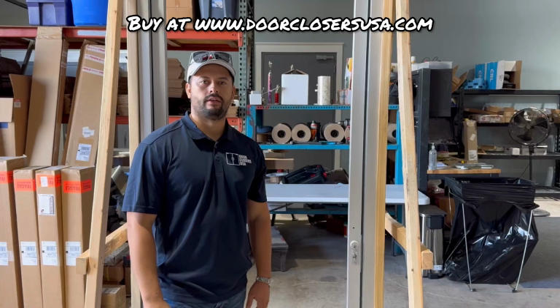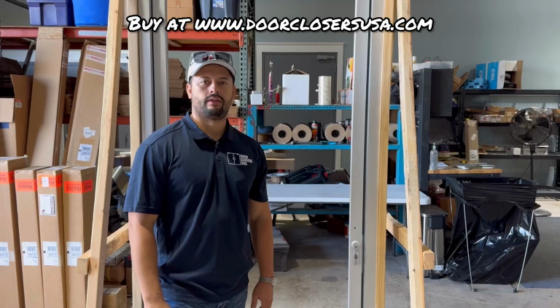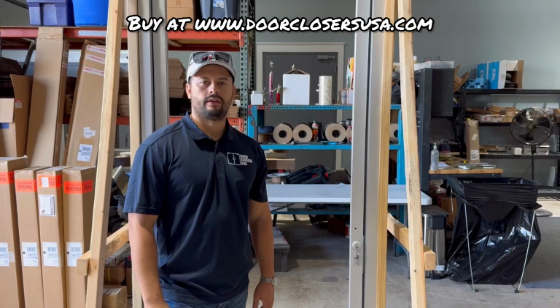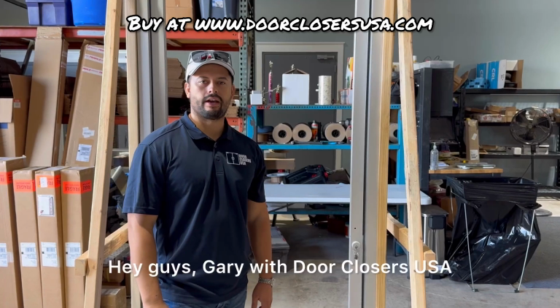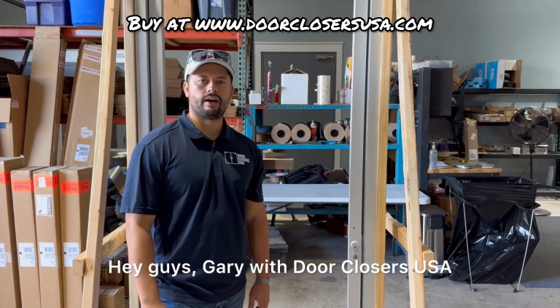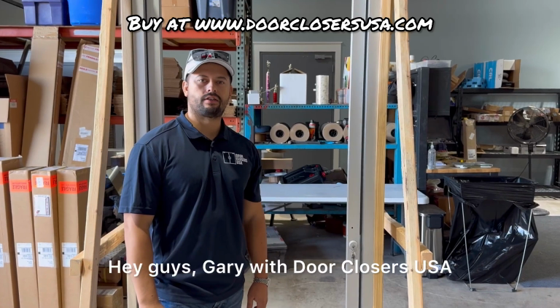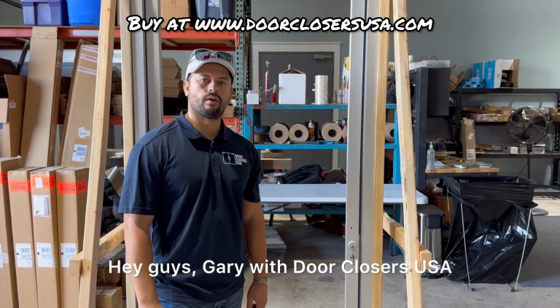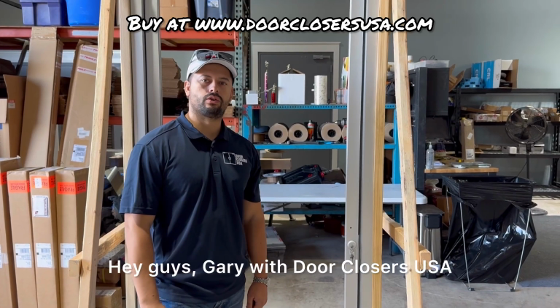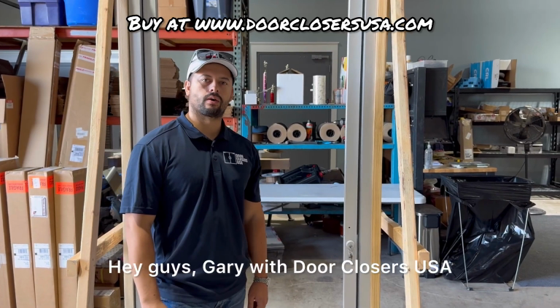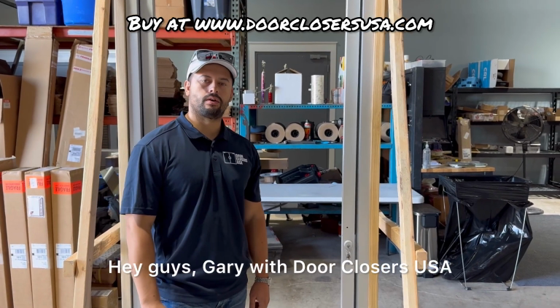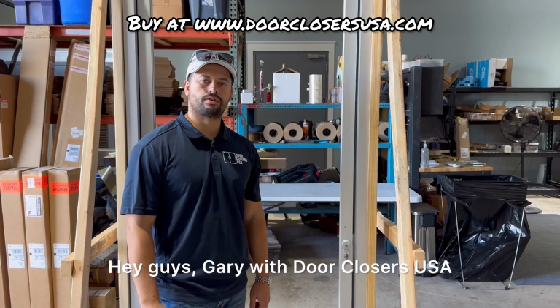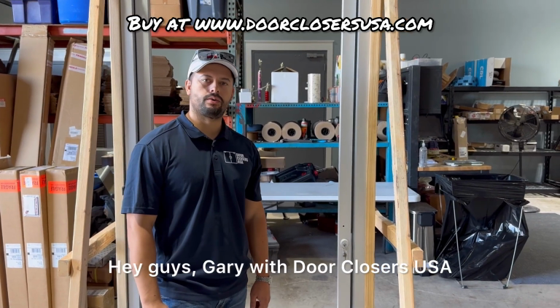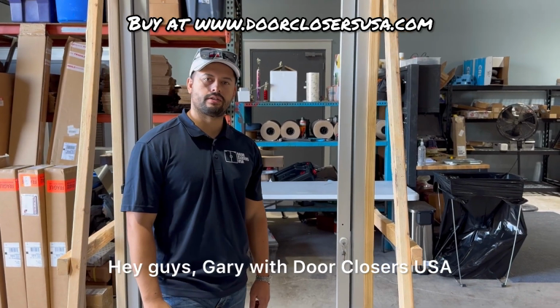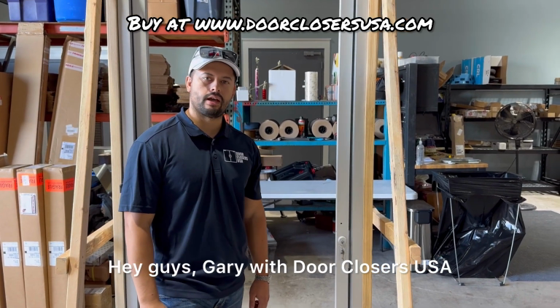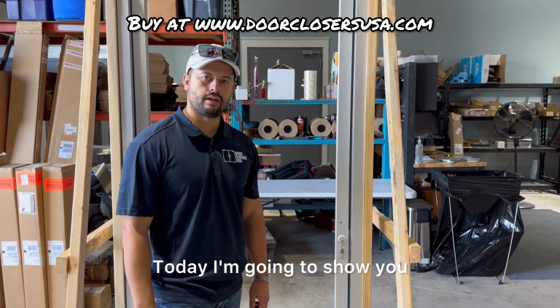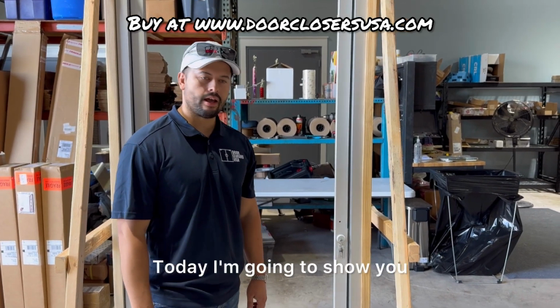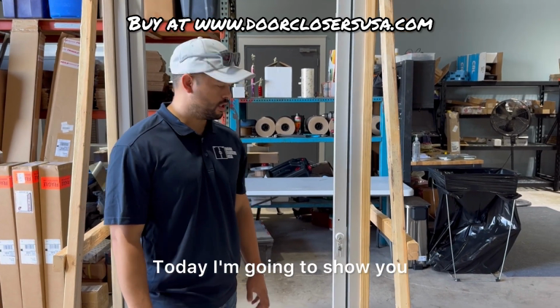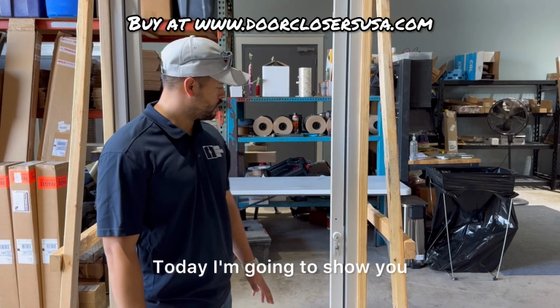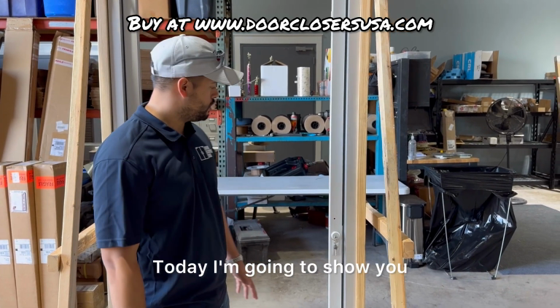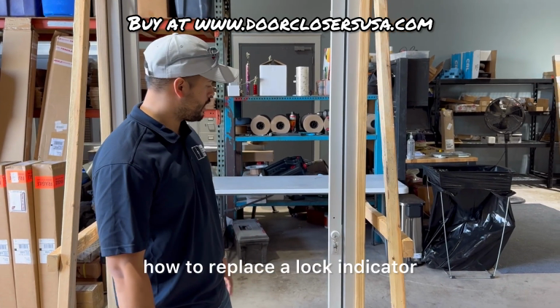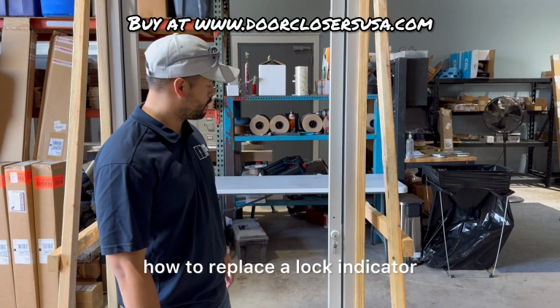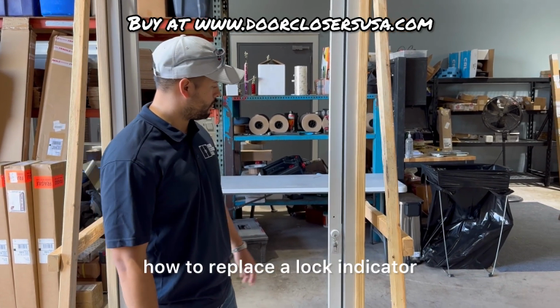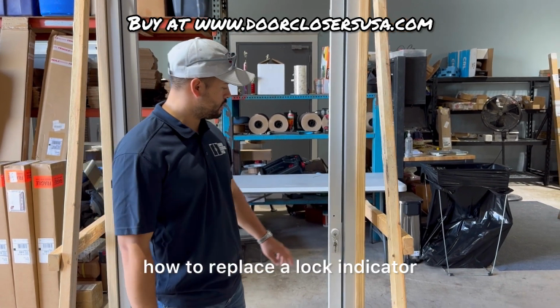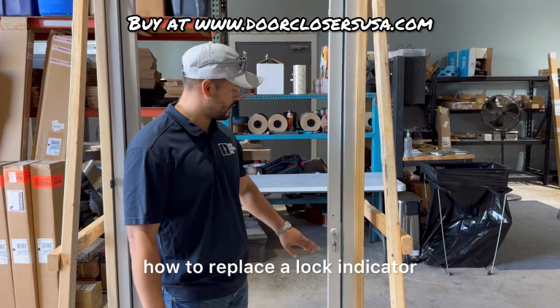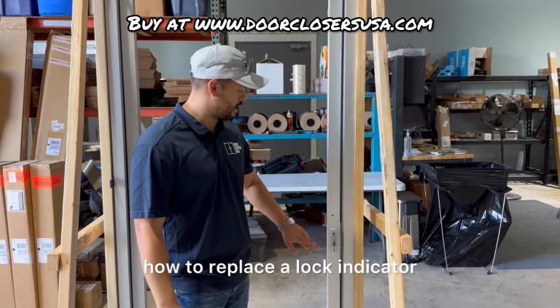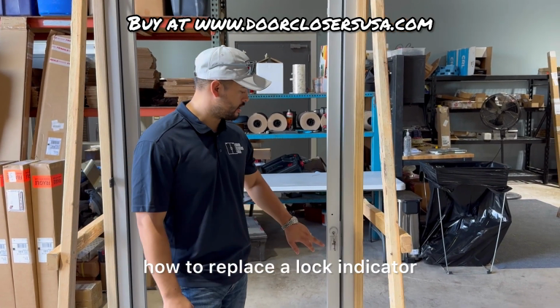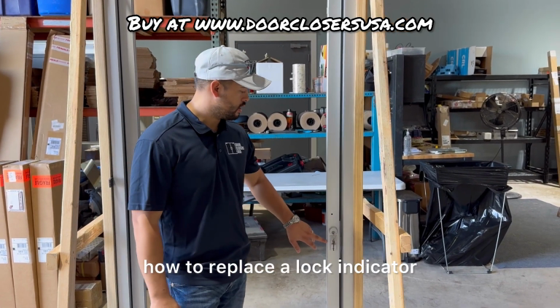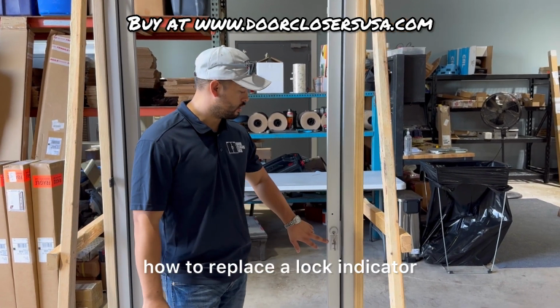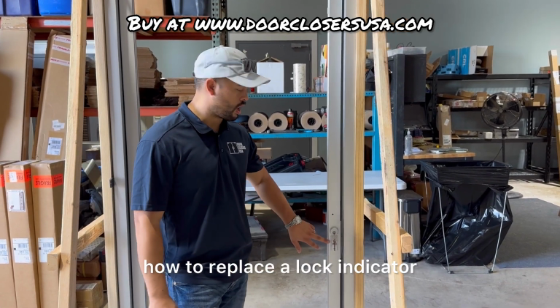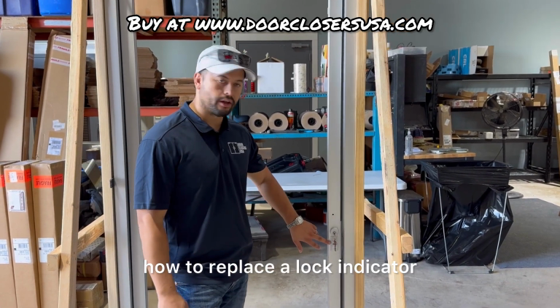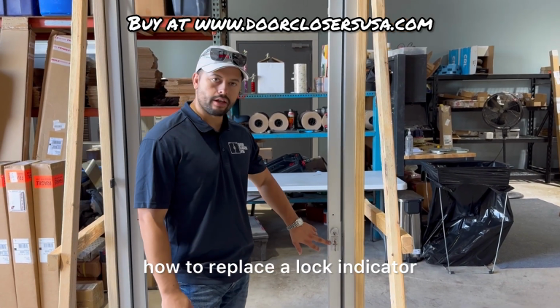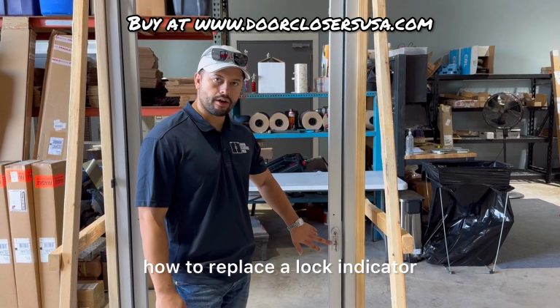Hey guys, Gary with Door Closers USA. Today I'm going to show you how to replace a lock indicator.